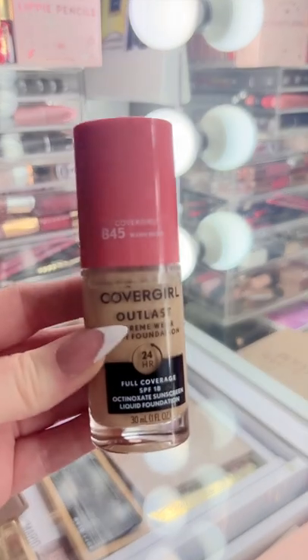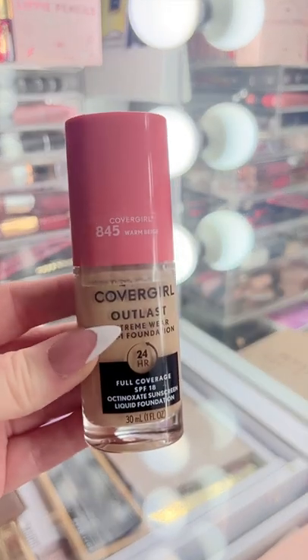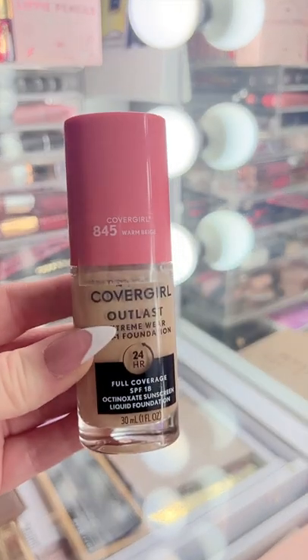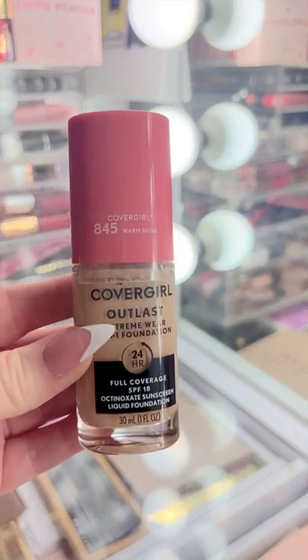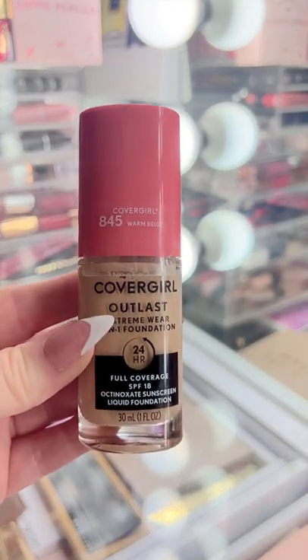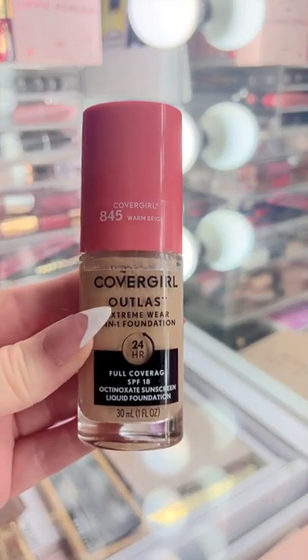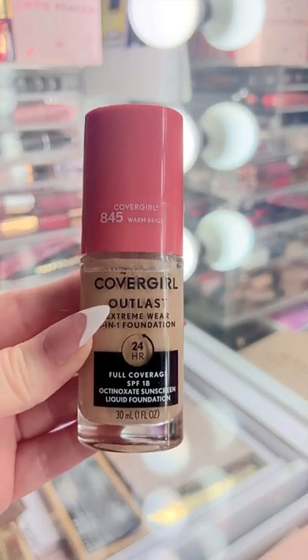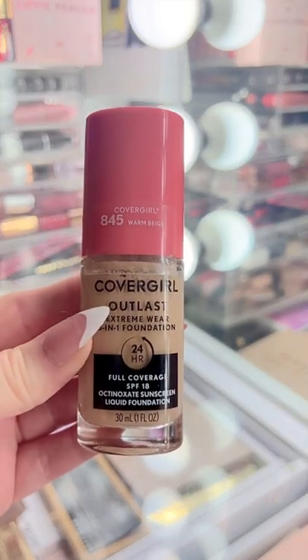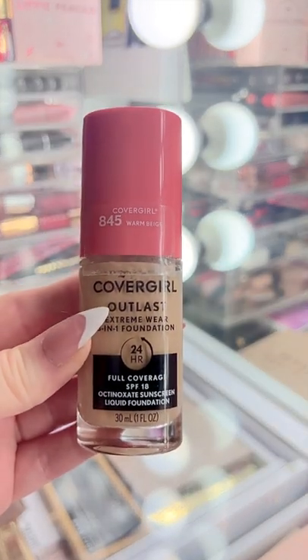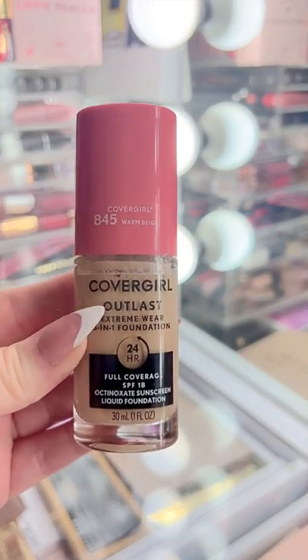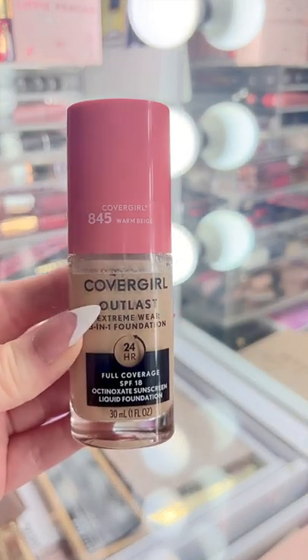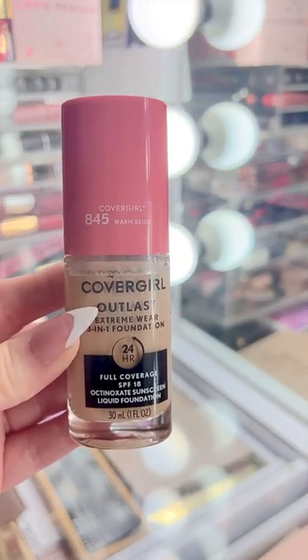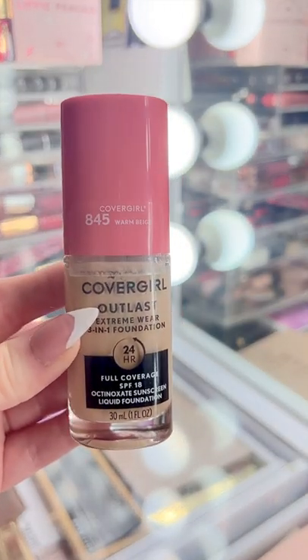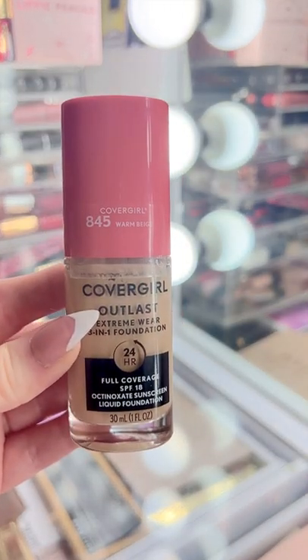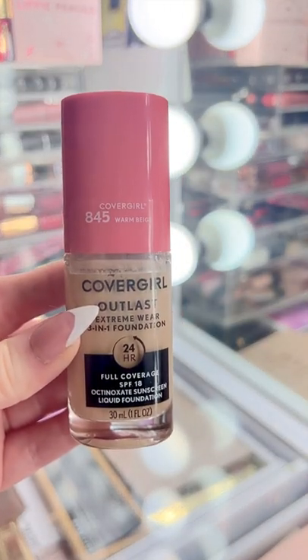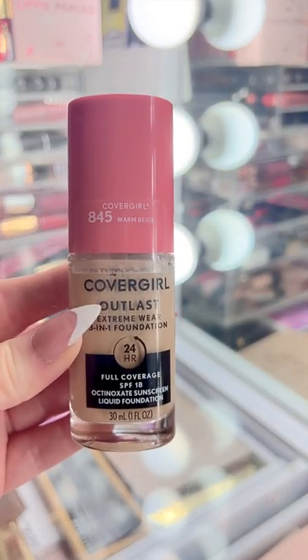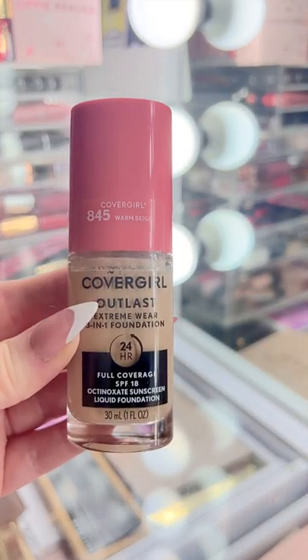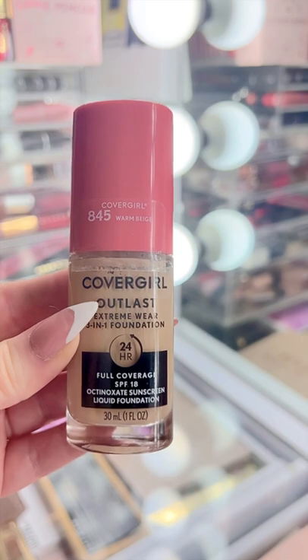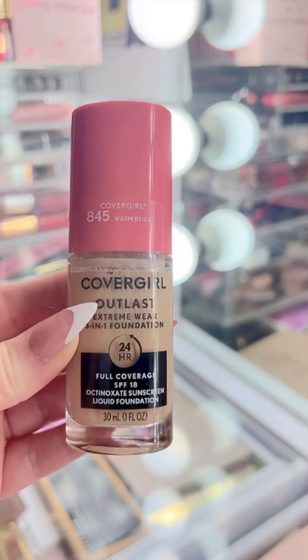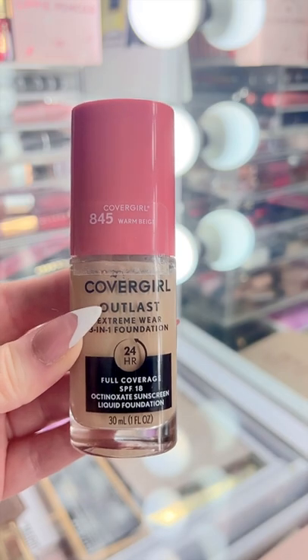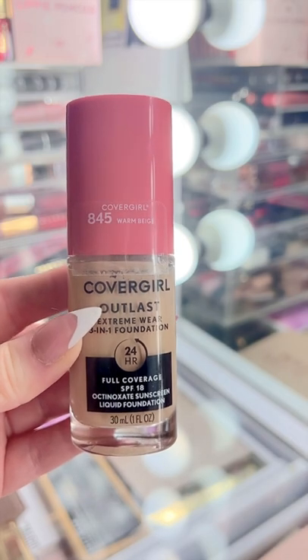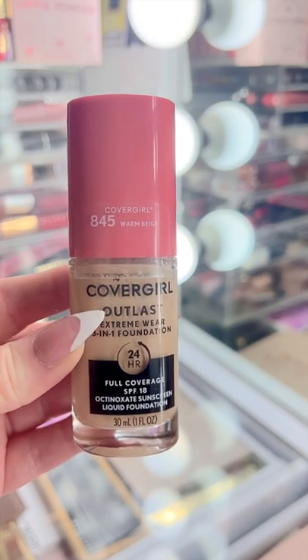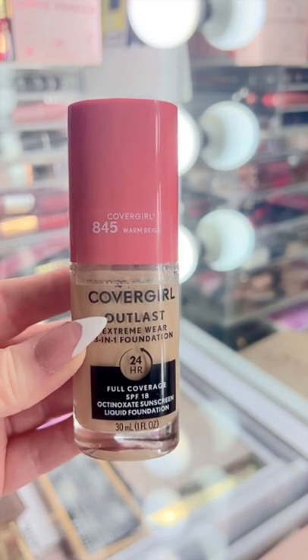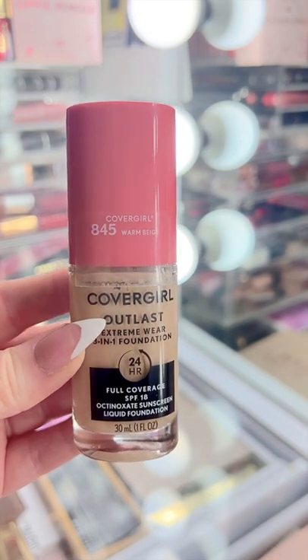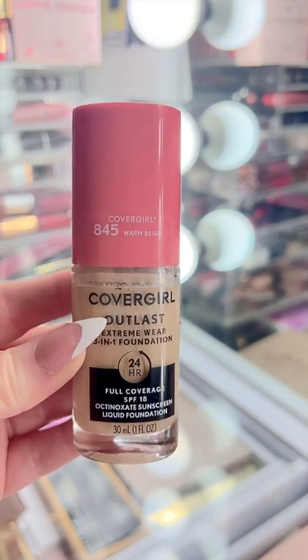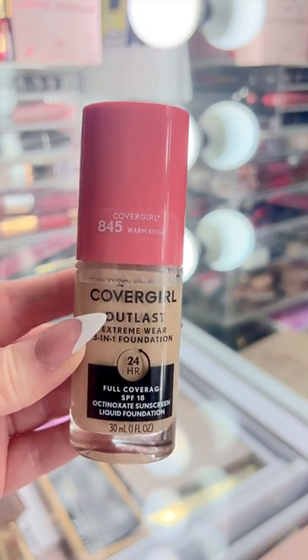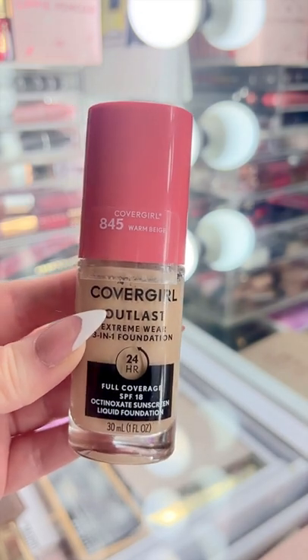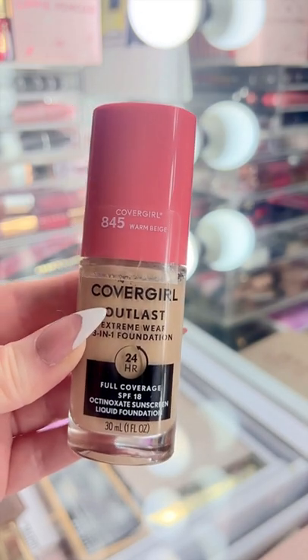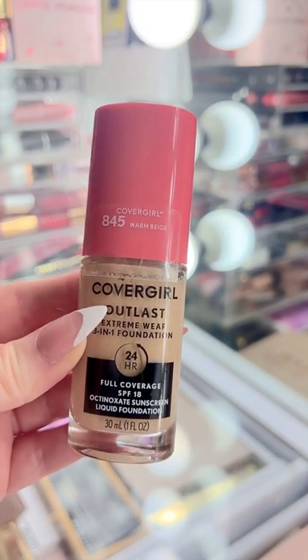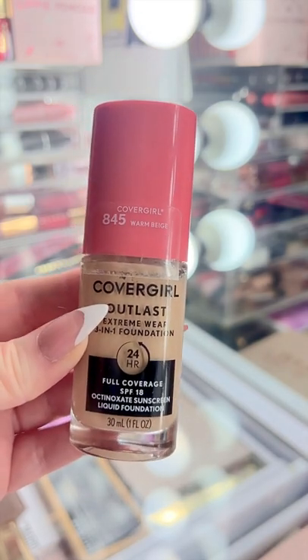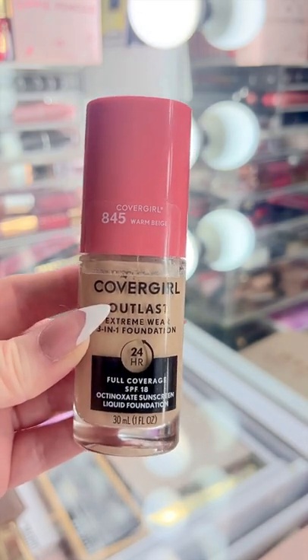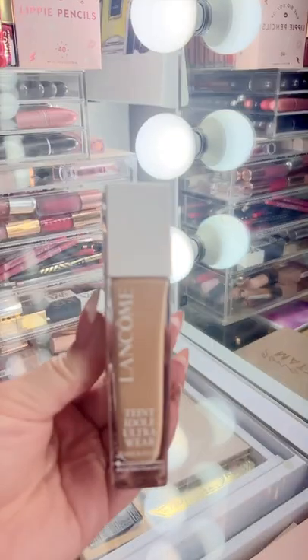If you want full coverage in a foundation that's going to last all night, you need the CoverGirl Outlast Extreme Wear 3-in-1. This stuff is so stinking good and it's affordable.